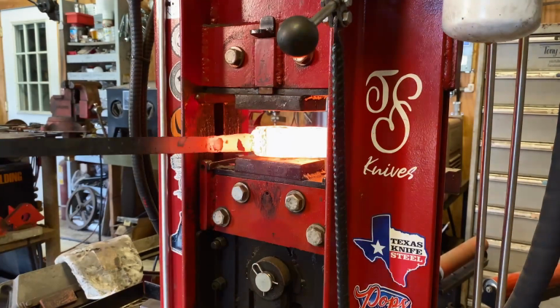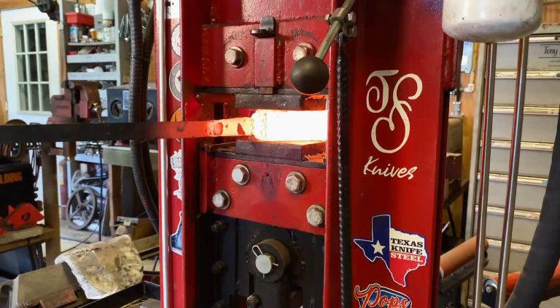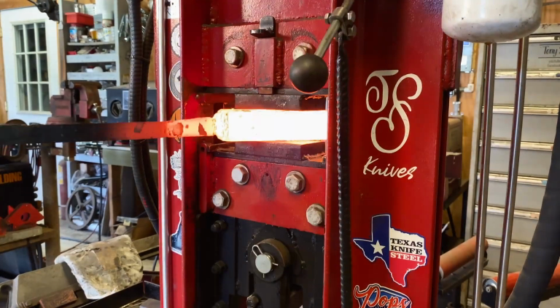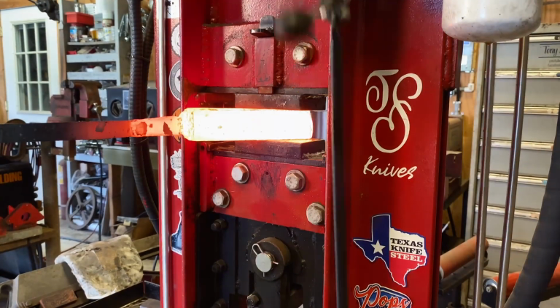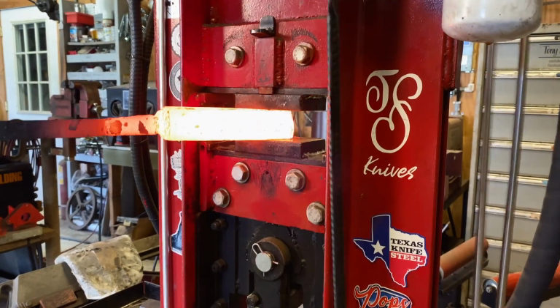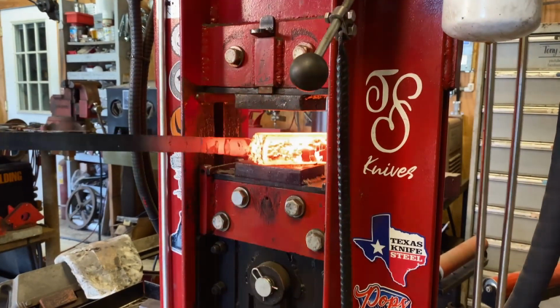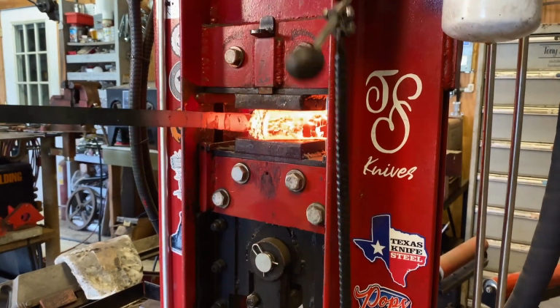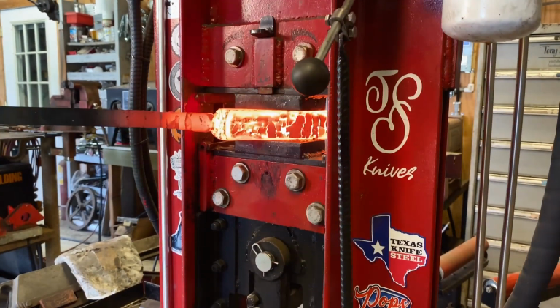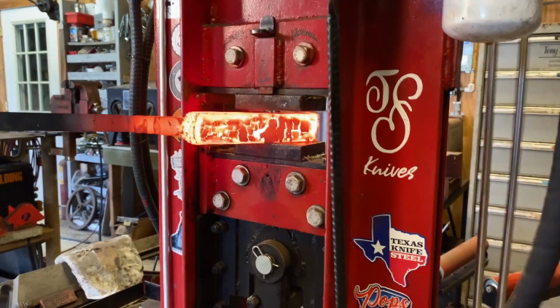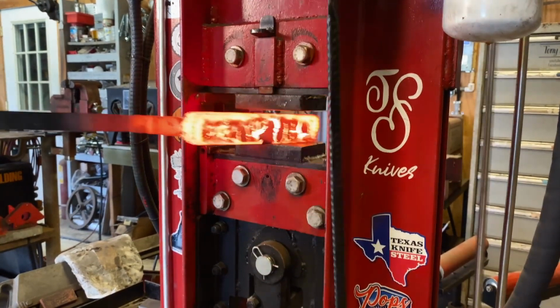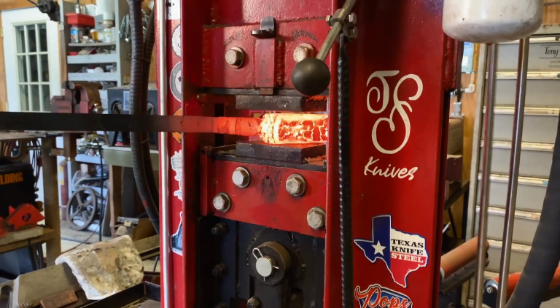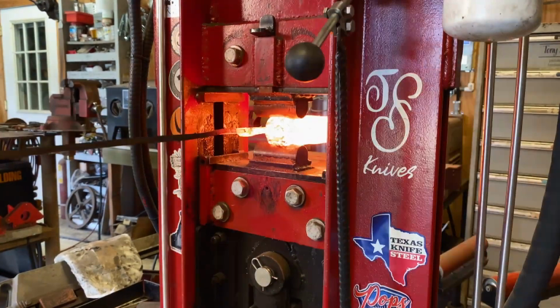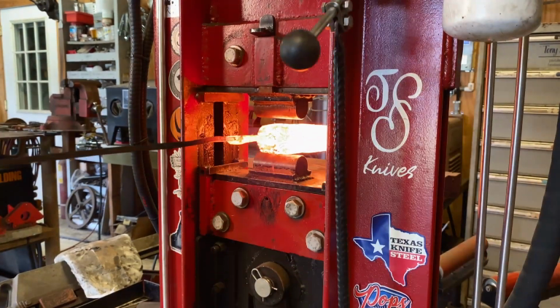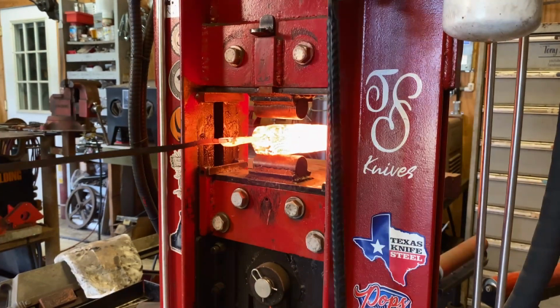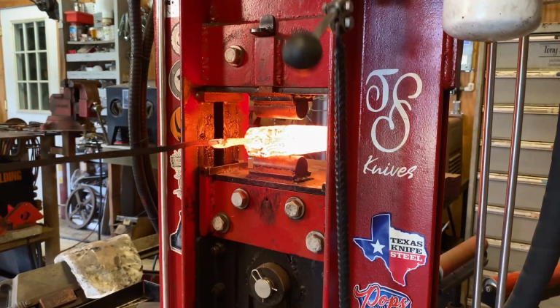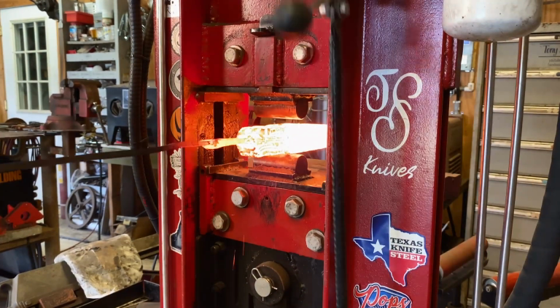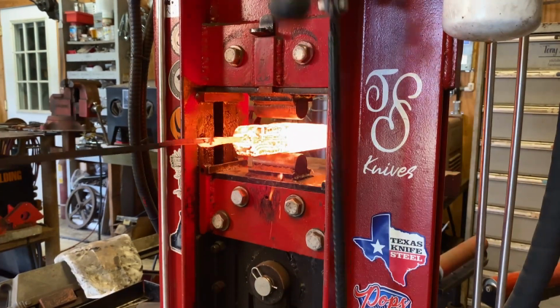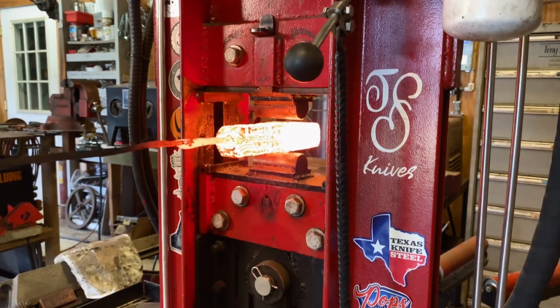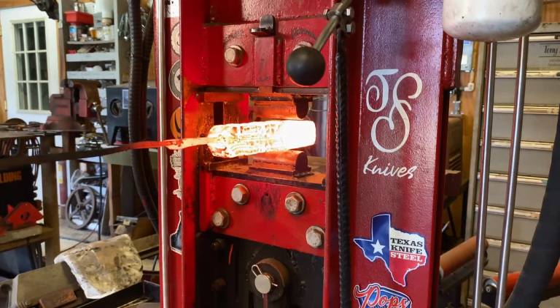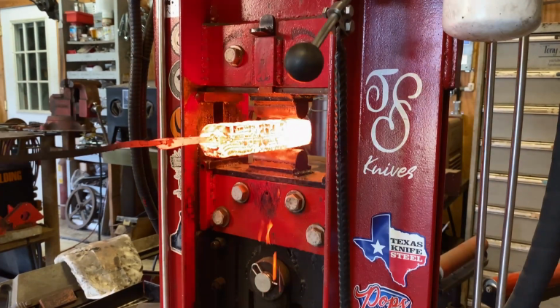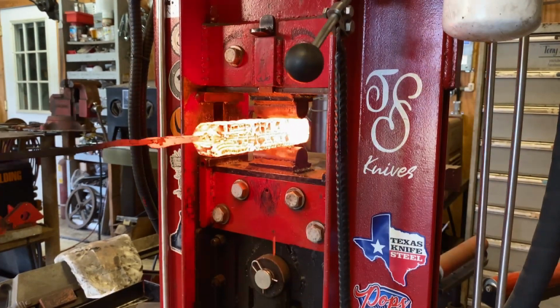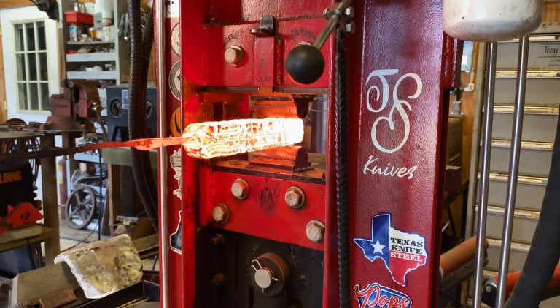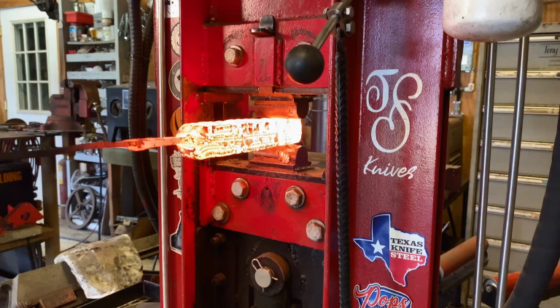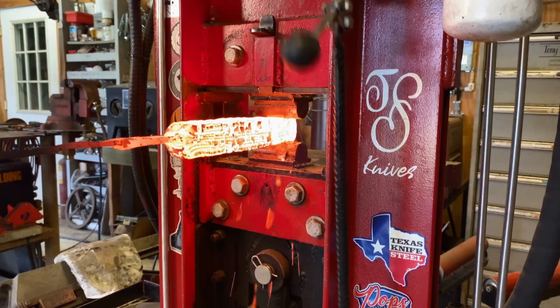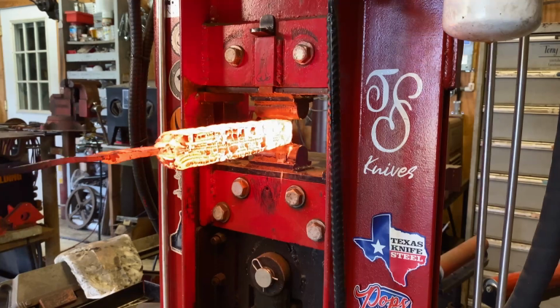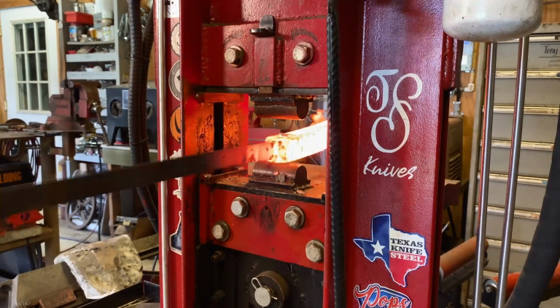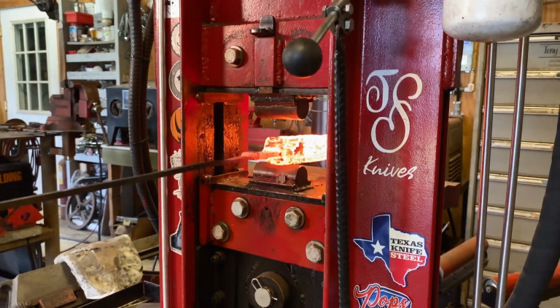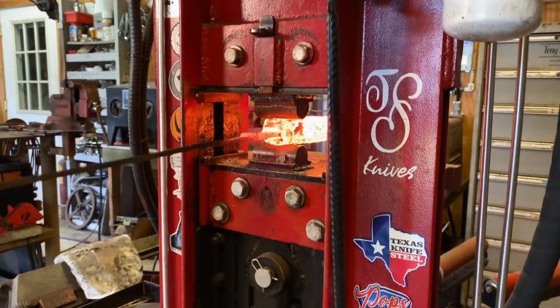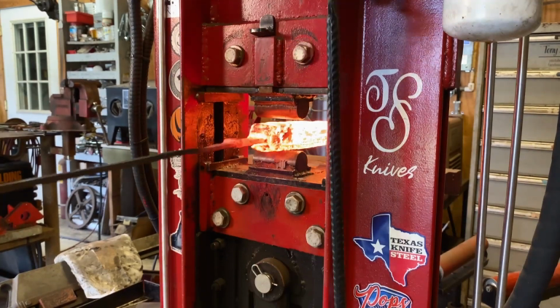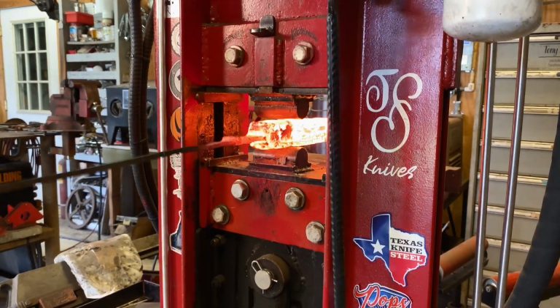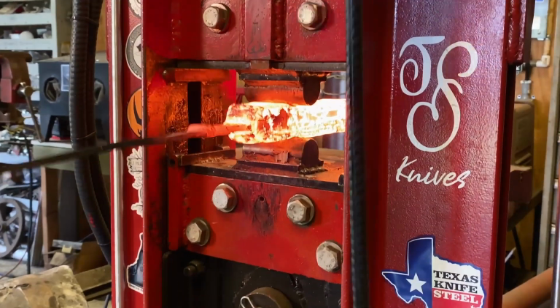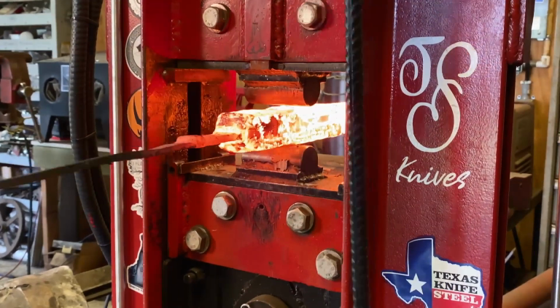Then we'll go ahead and draw it out. I'll use kiss blocks to get it down to about a half inch thick, then get it ready to cut.